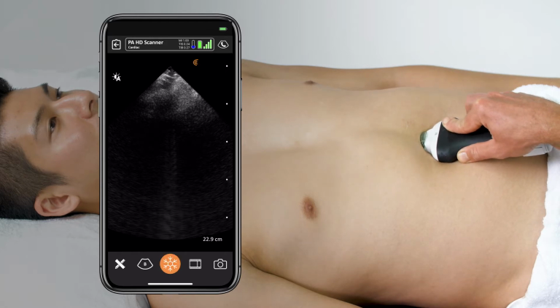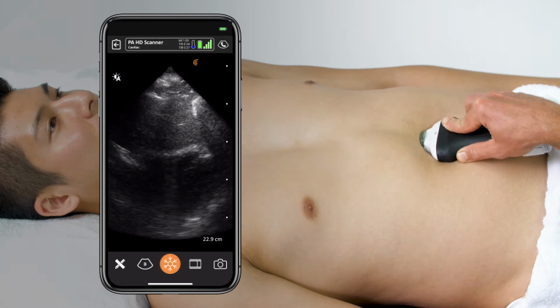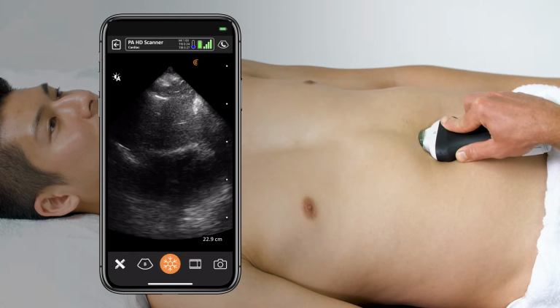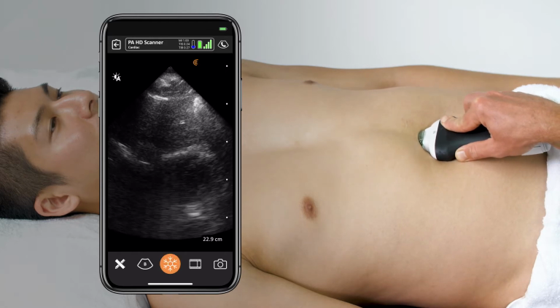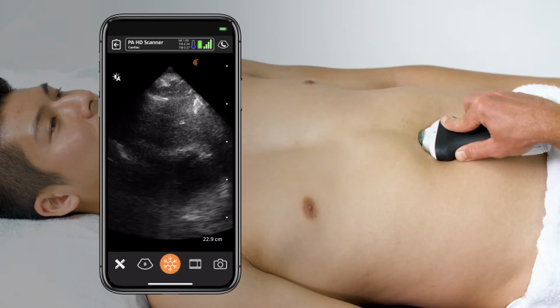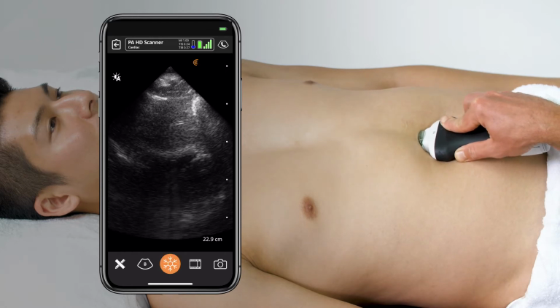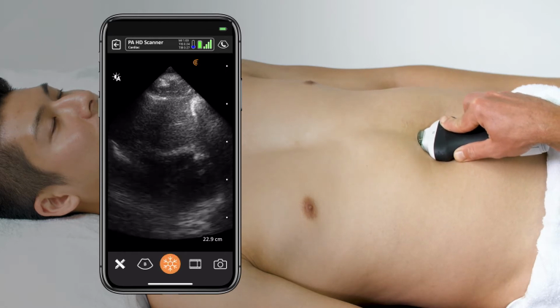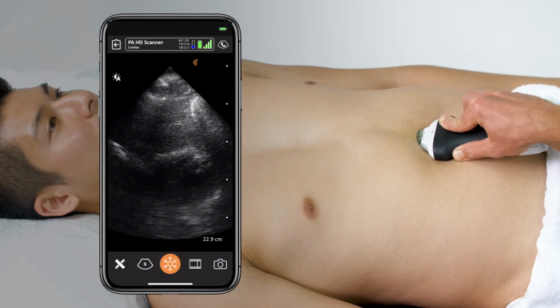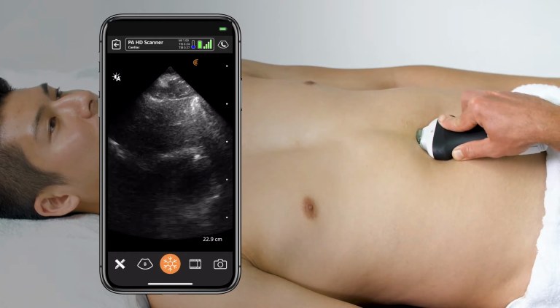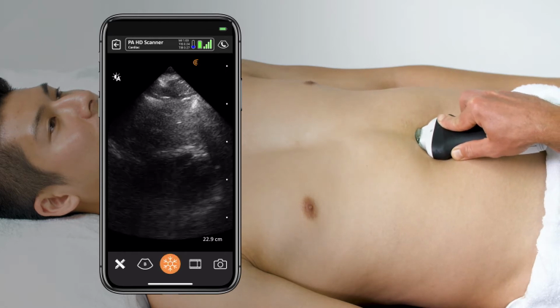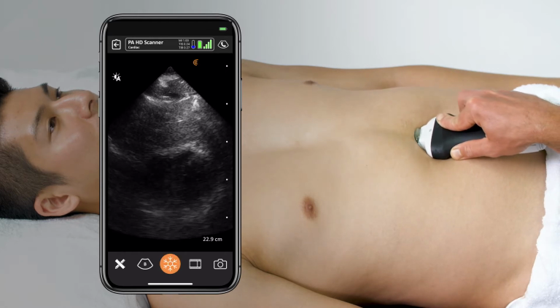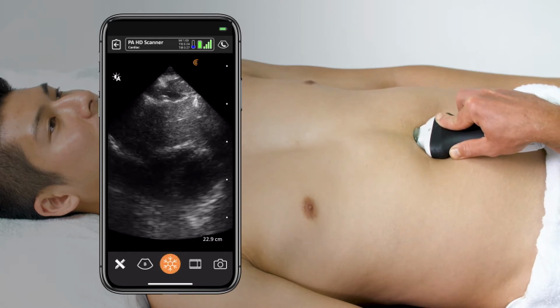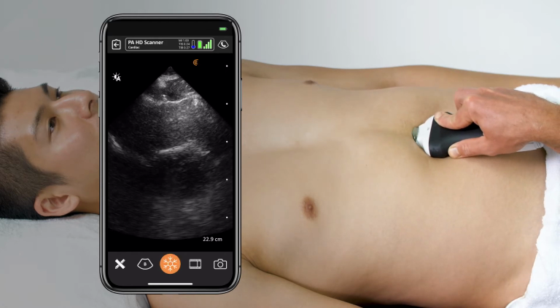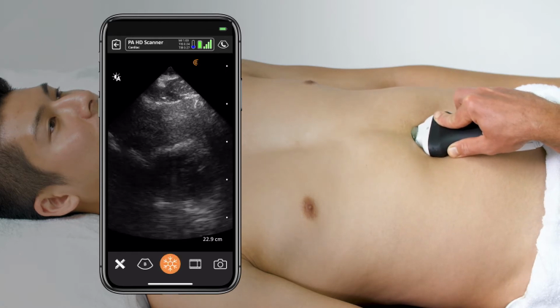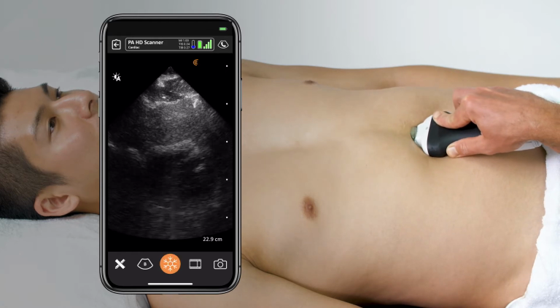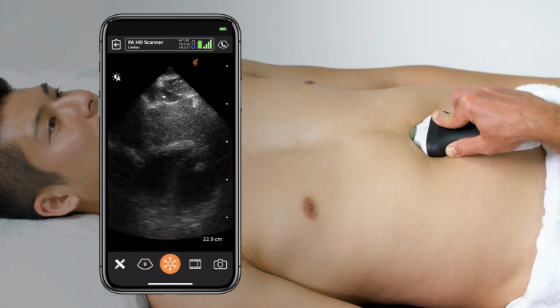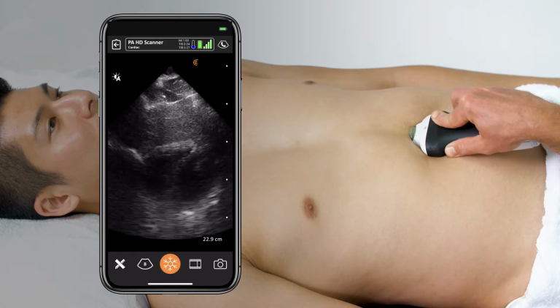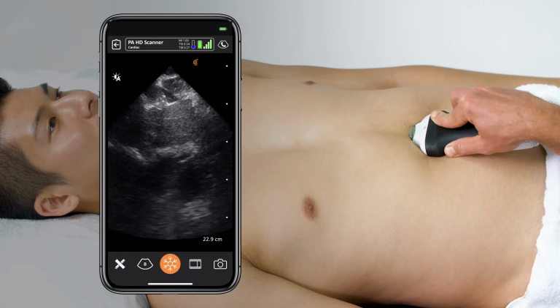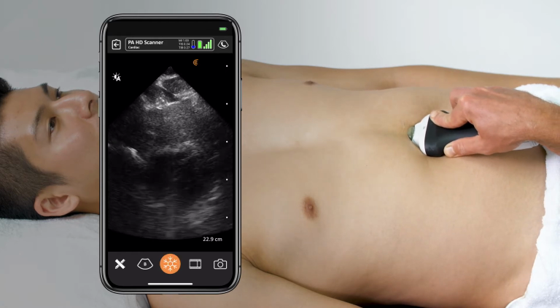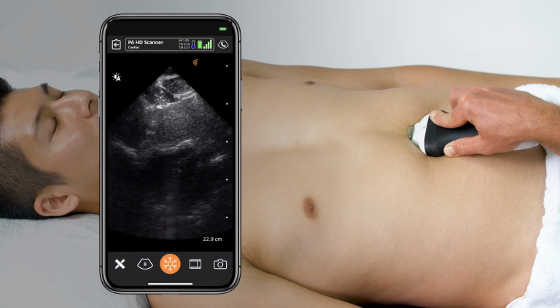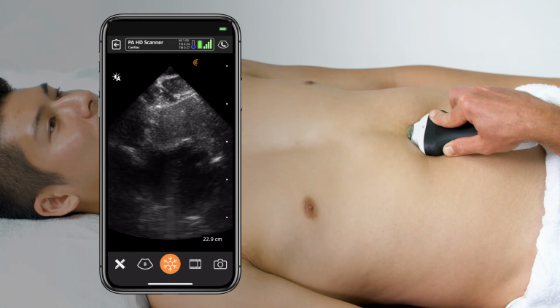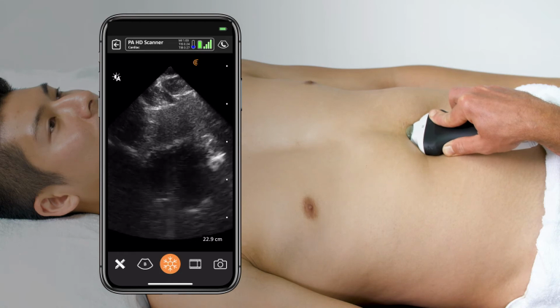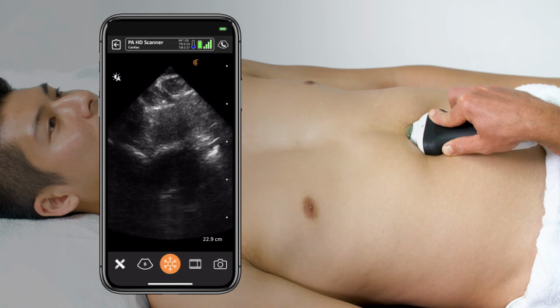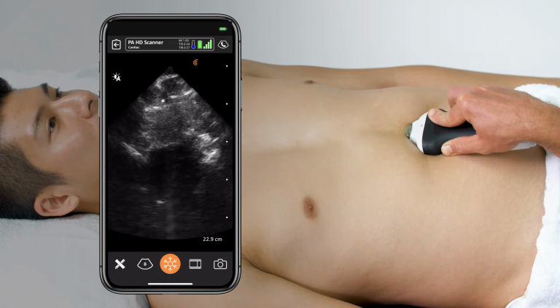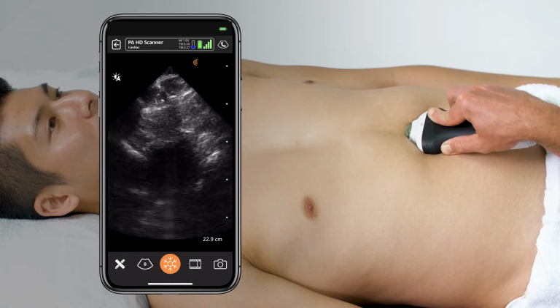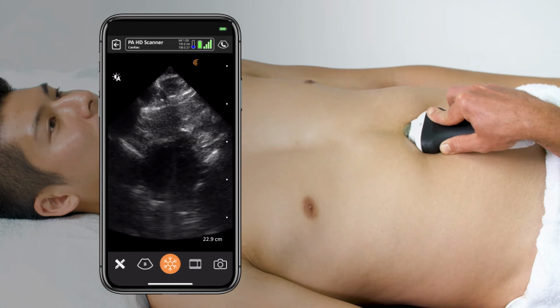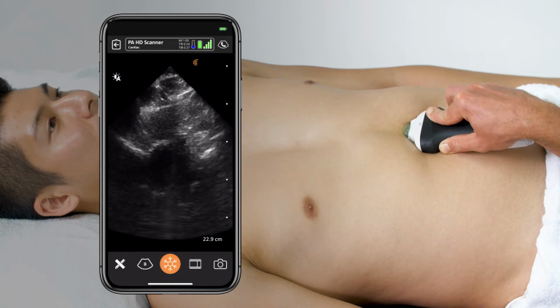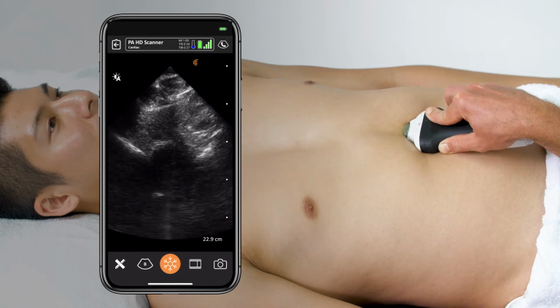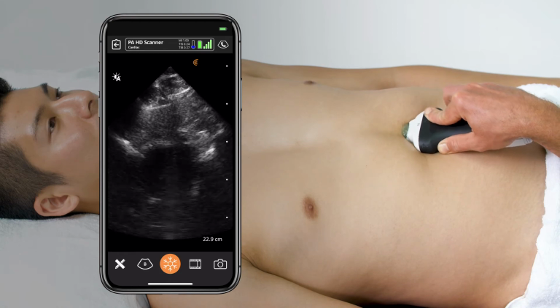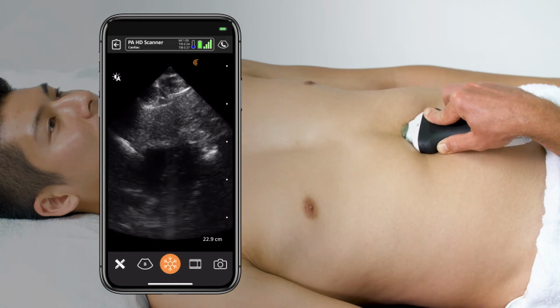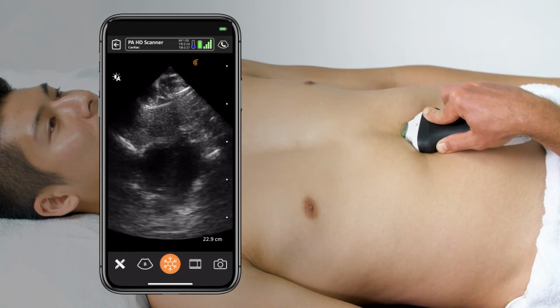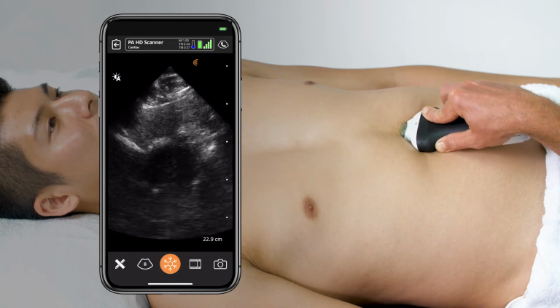Start applying pressure and moving the transducer up towards the diaphragm, keeping it flat as you go.